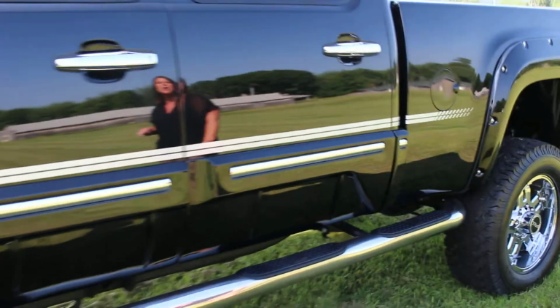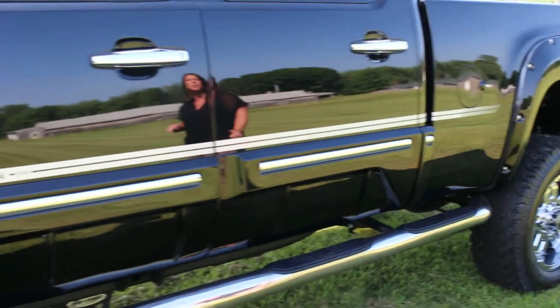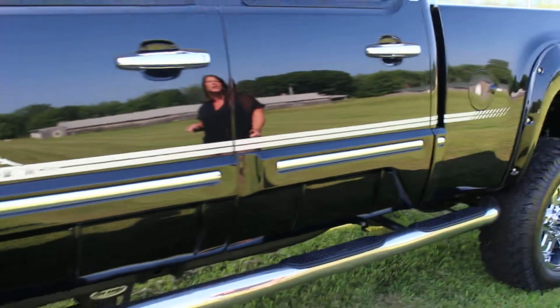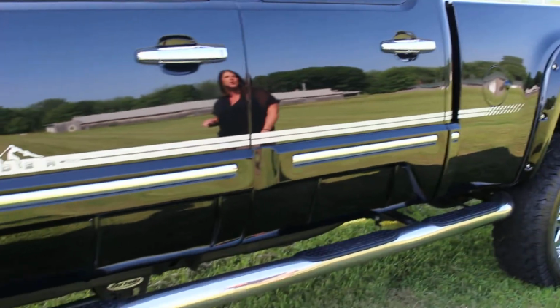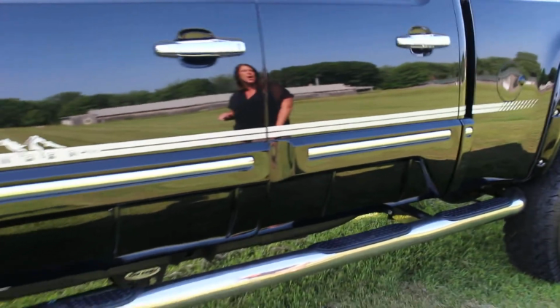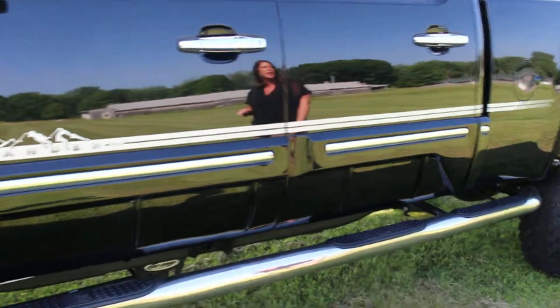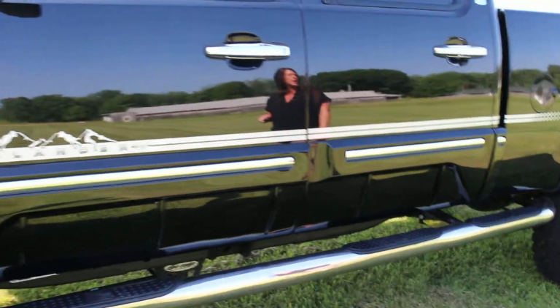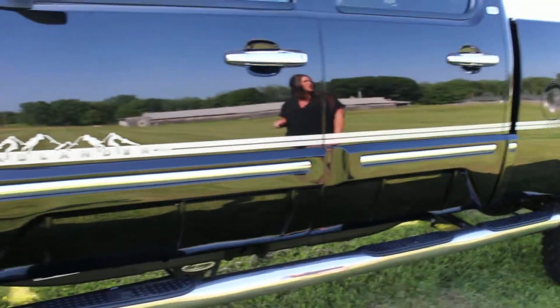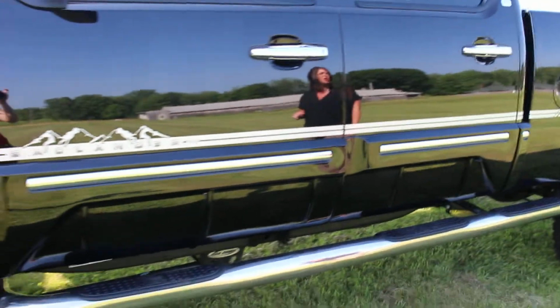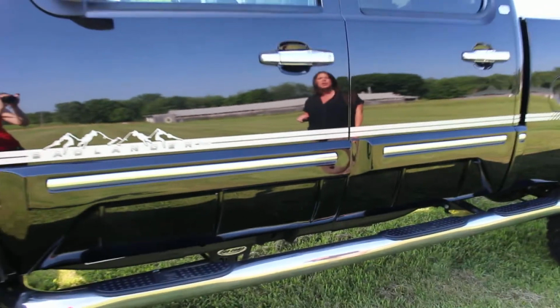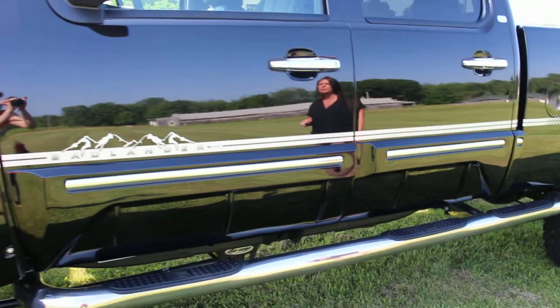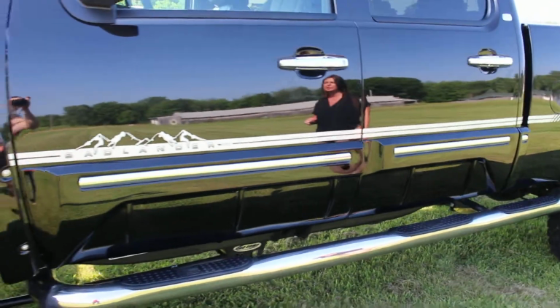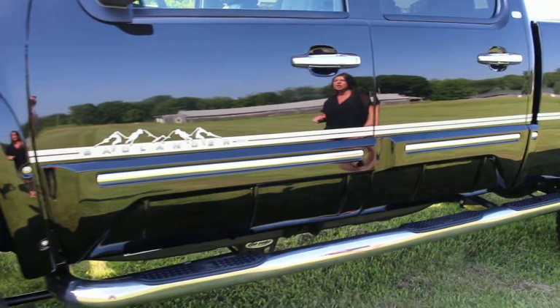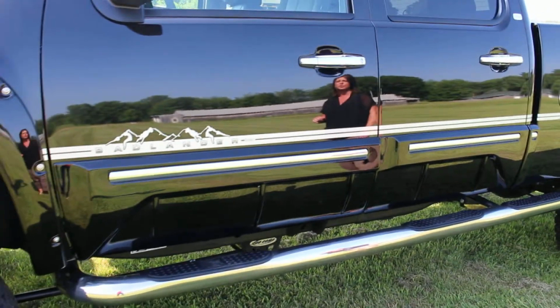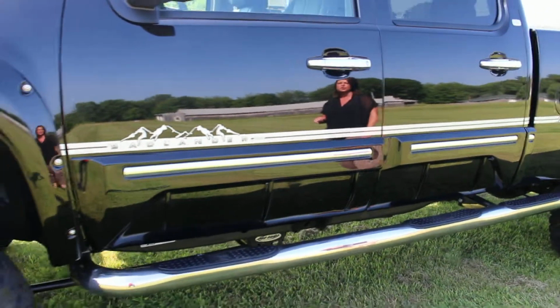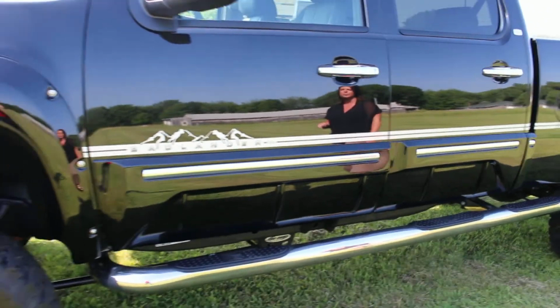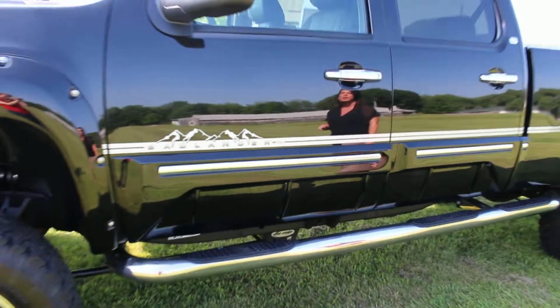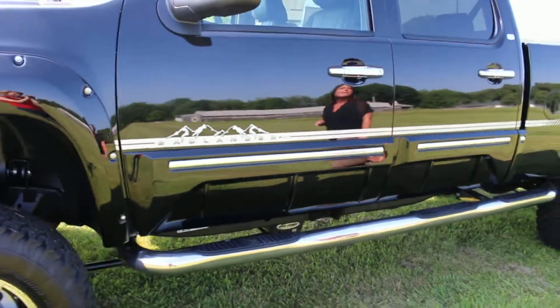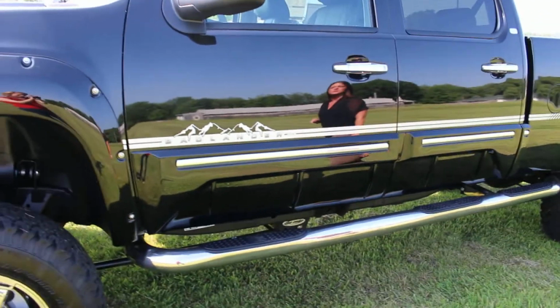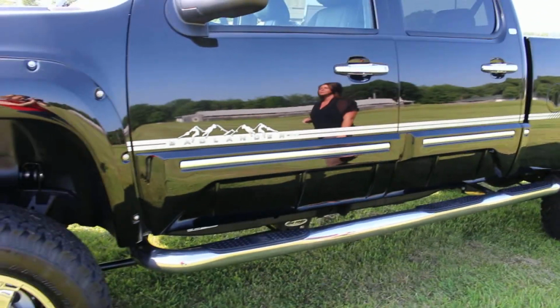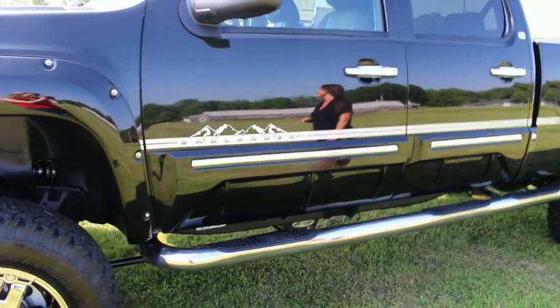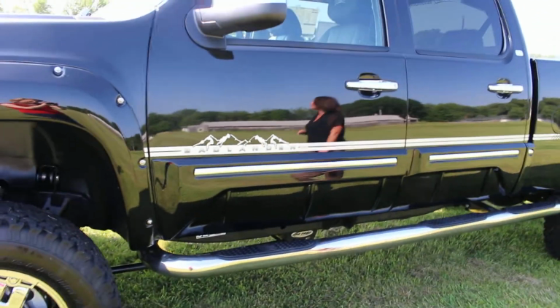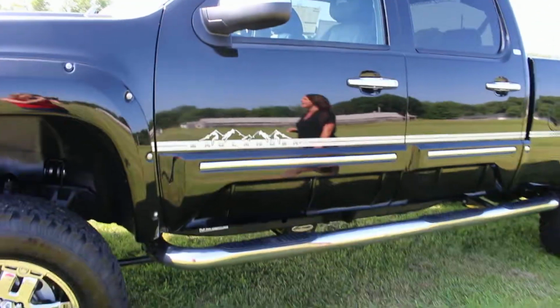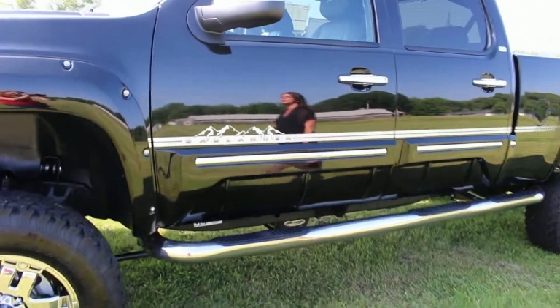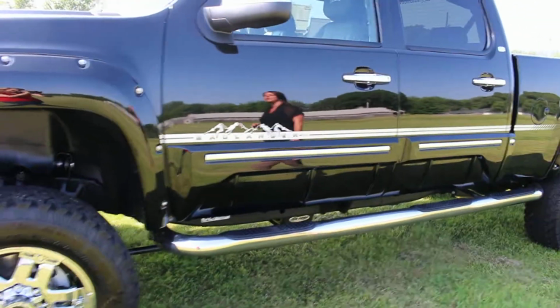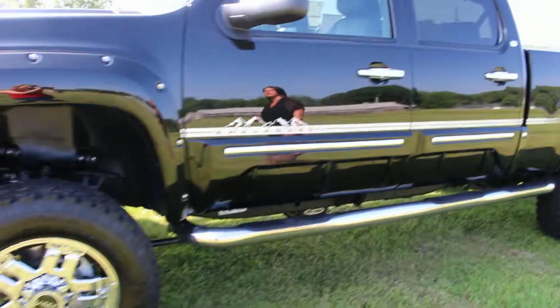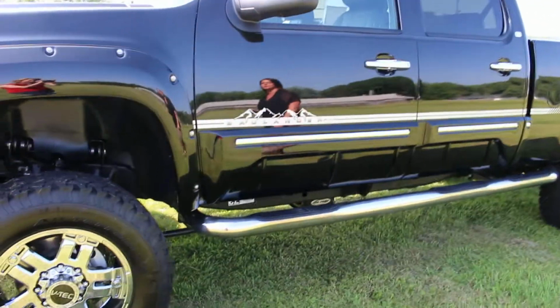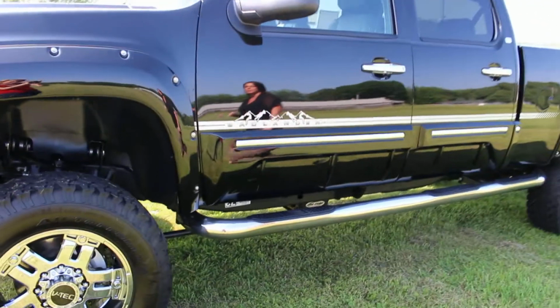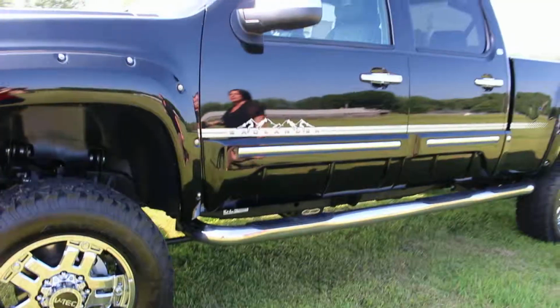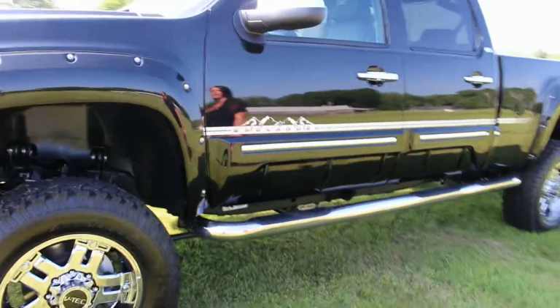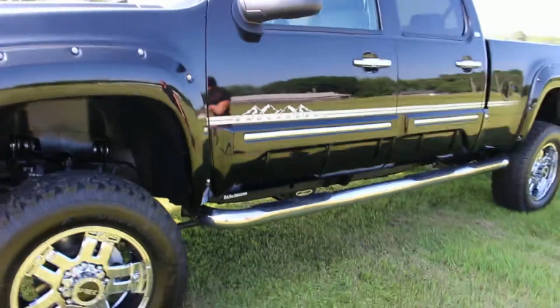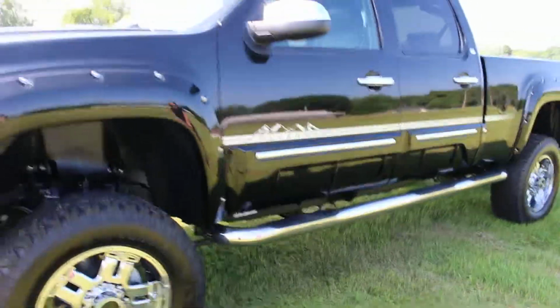Great truck — sharp. It's a big bad toy for a big bad boy.